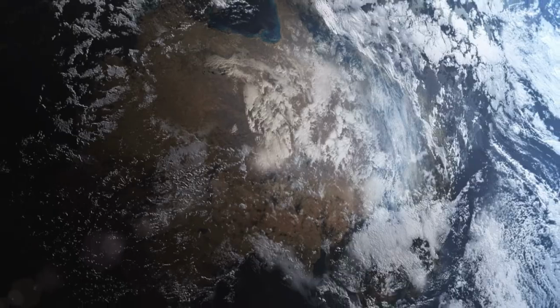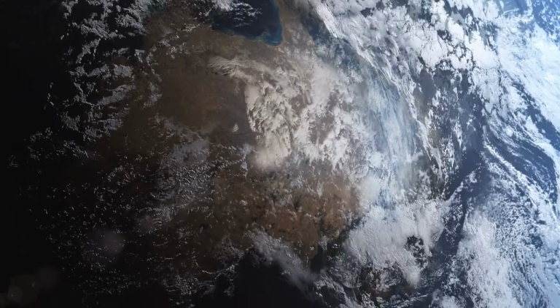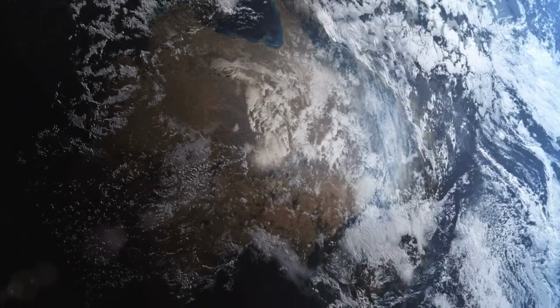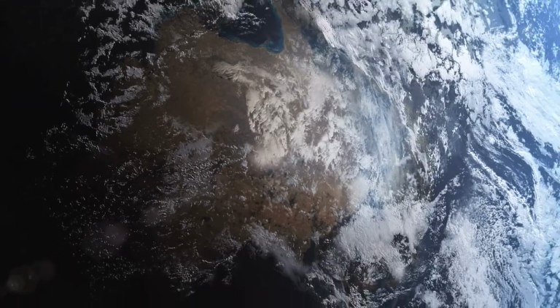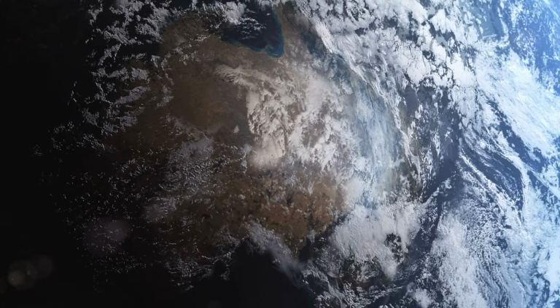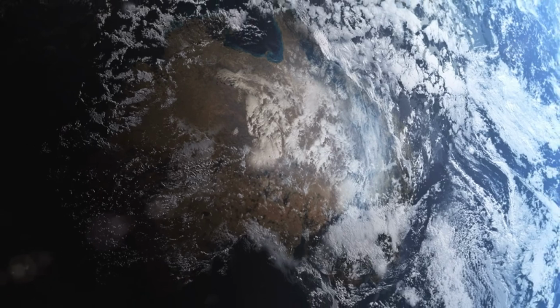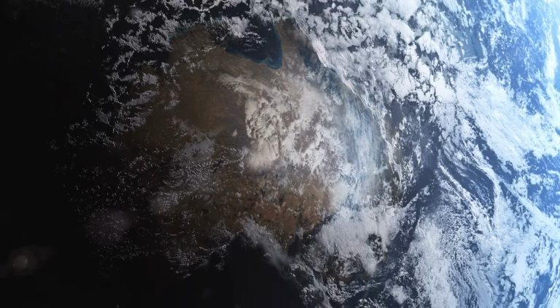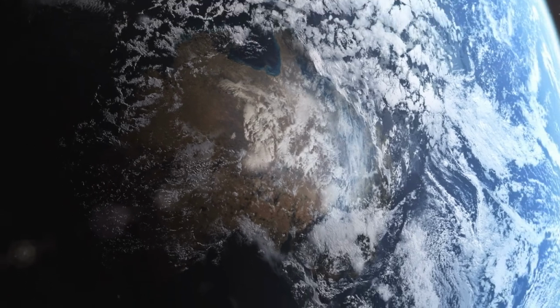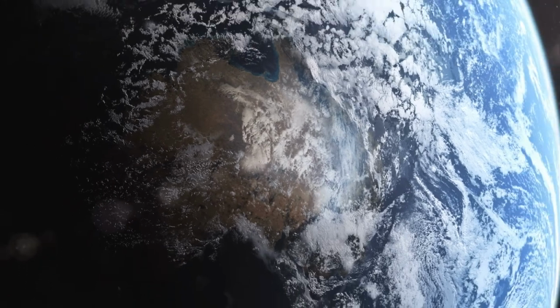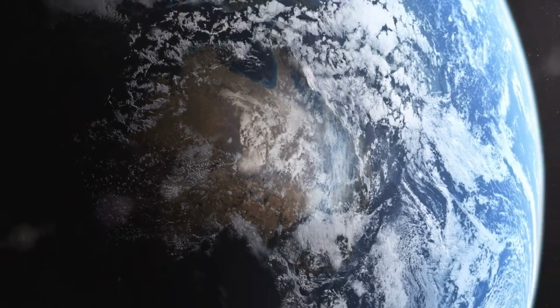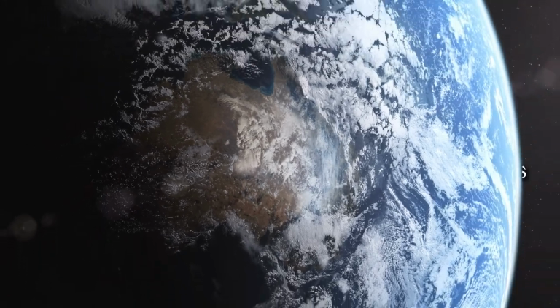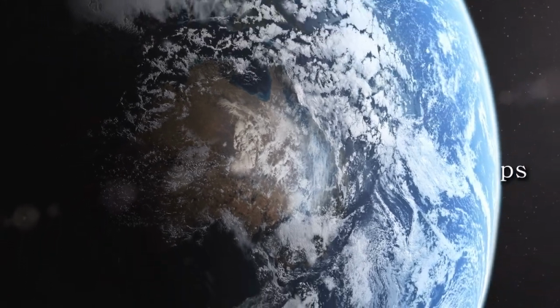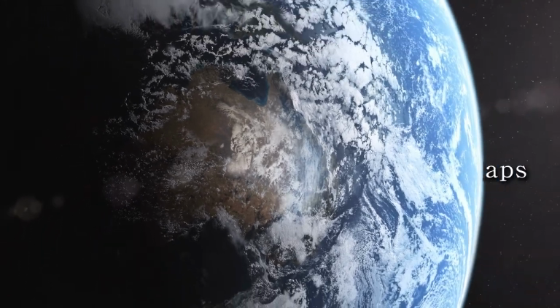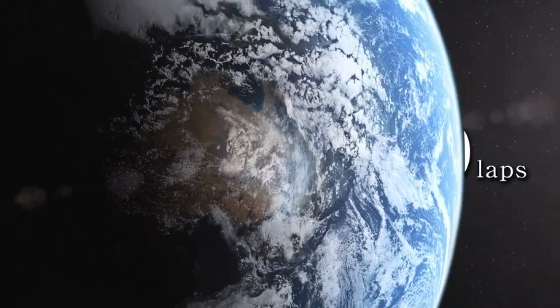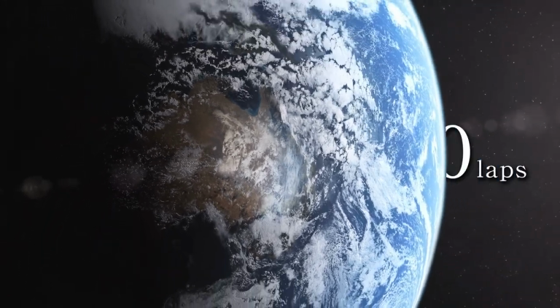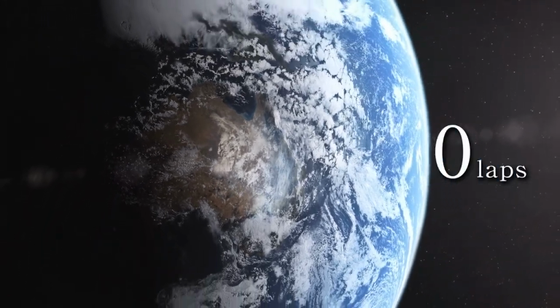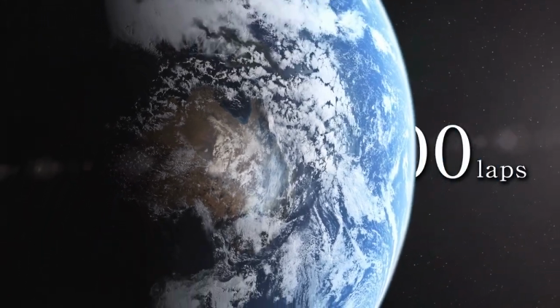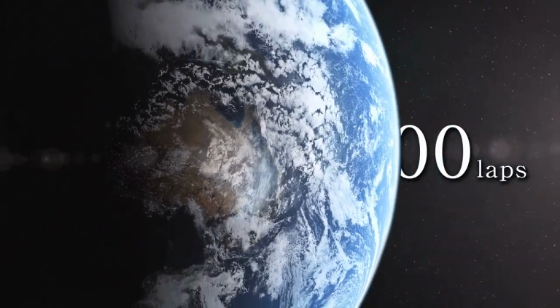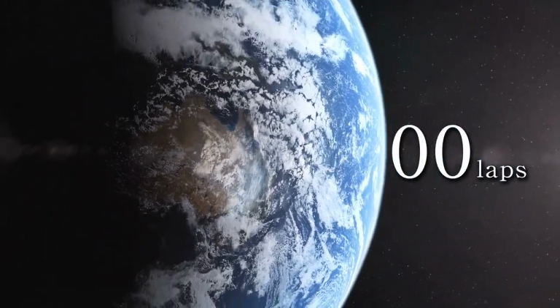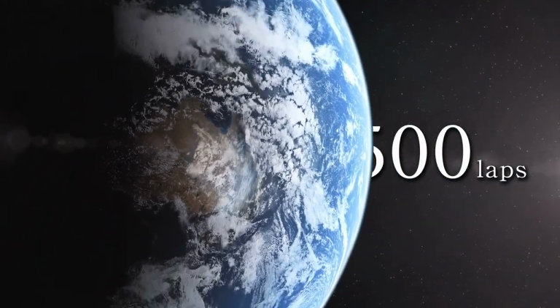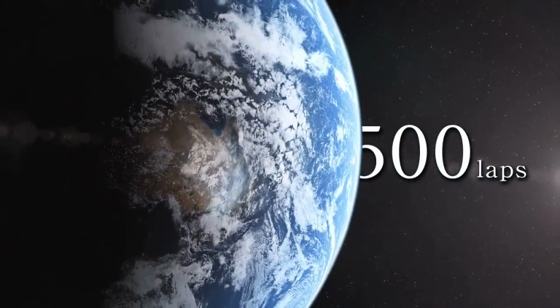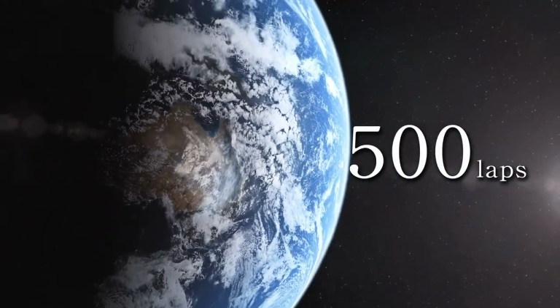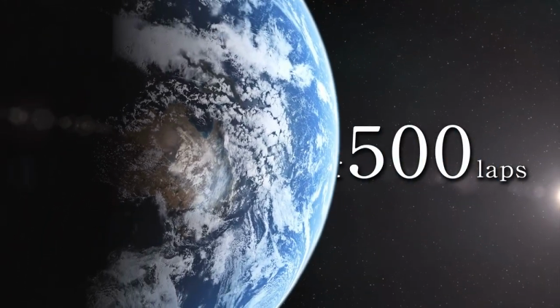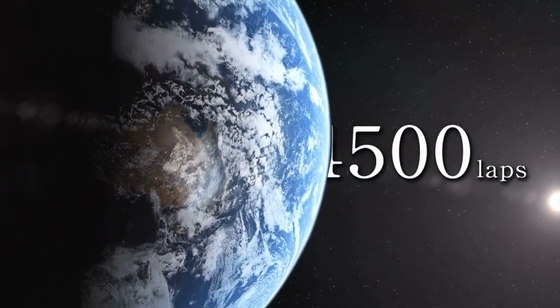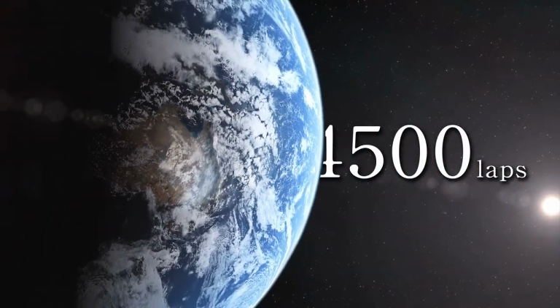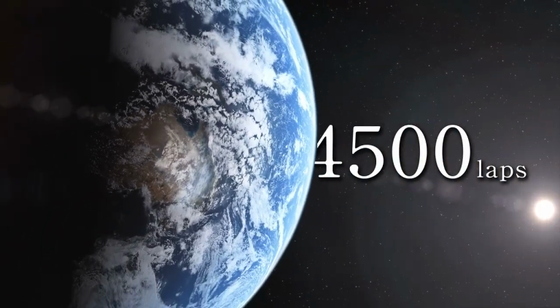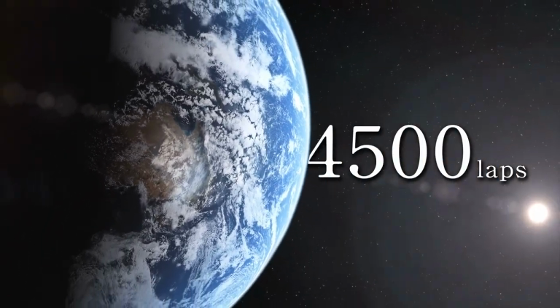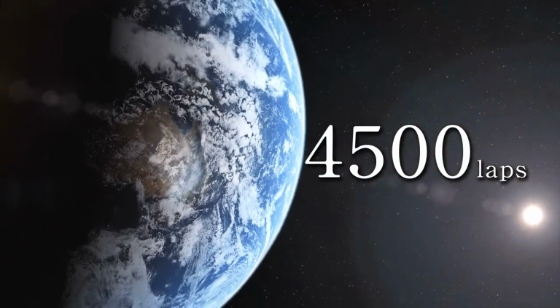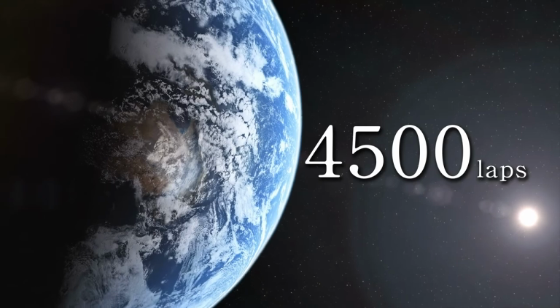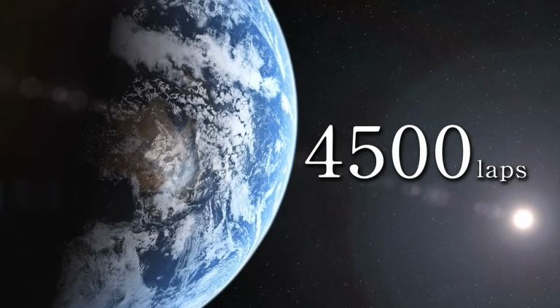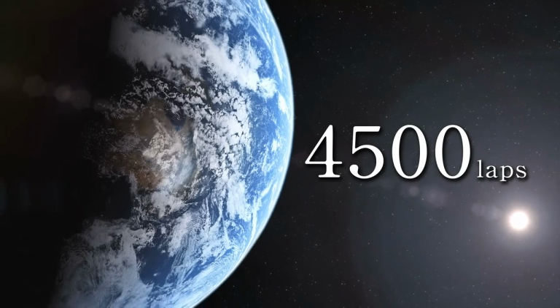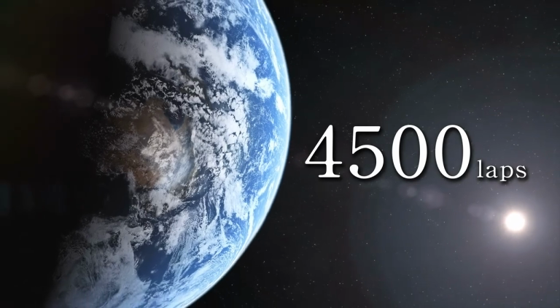The total length of self-adhesive cellulose tape used is enough to lap the earth 4,500 times.